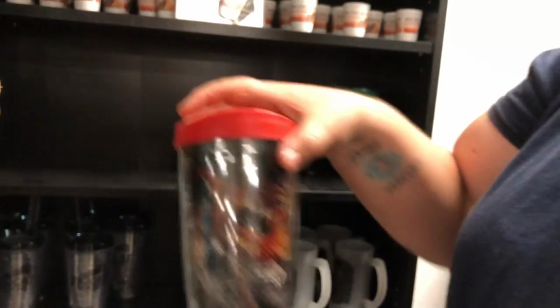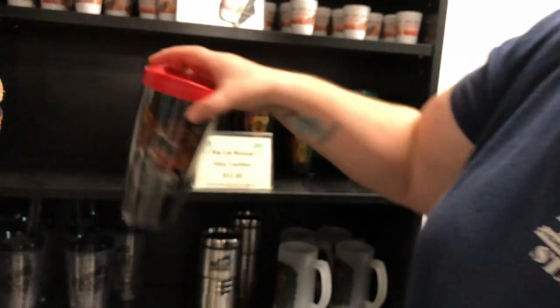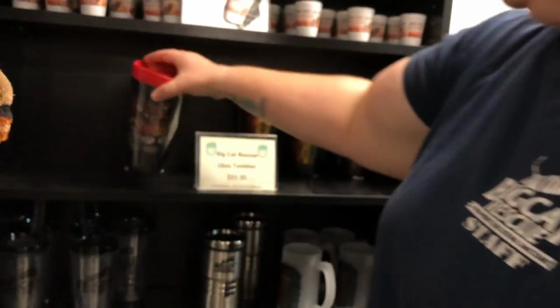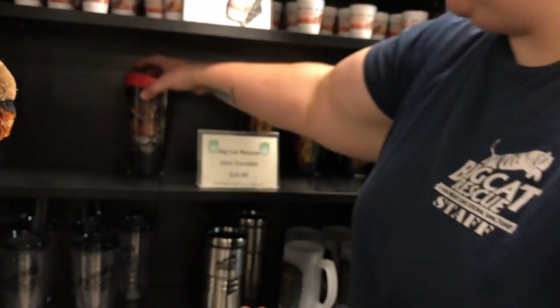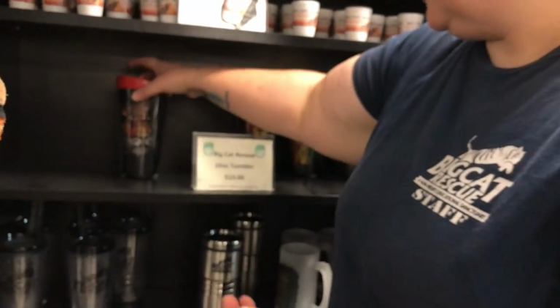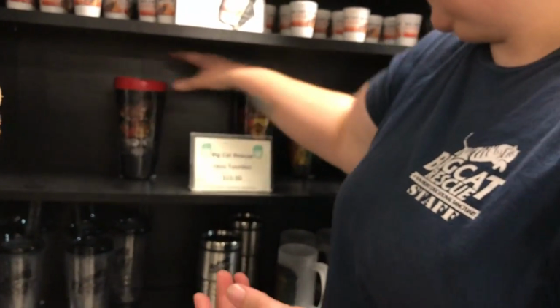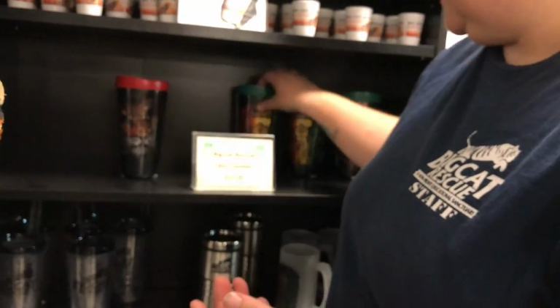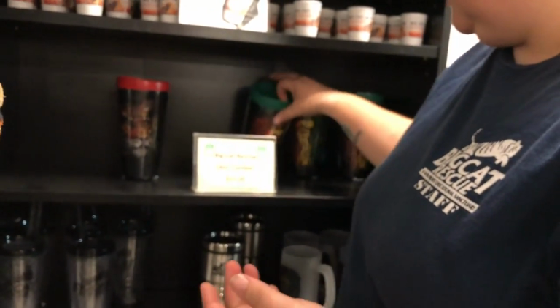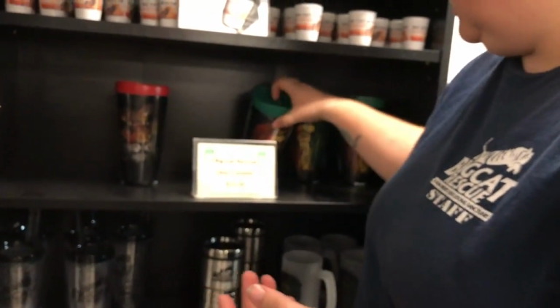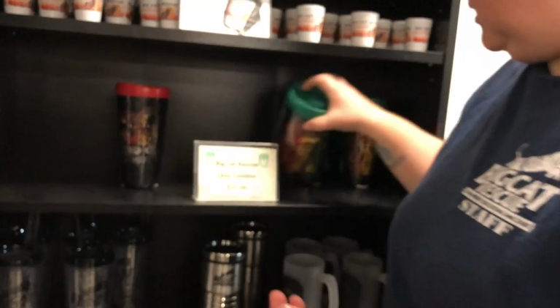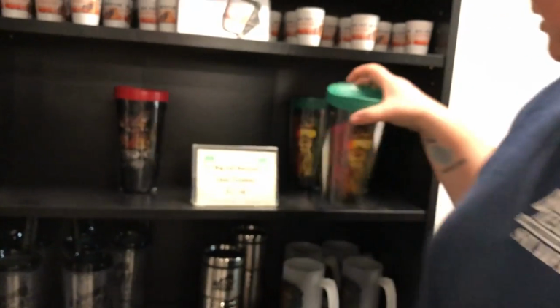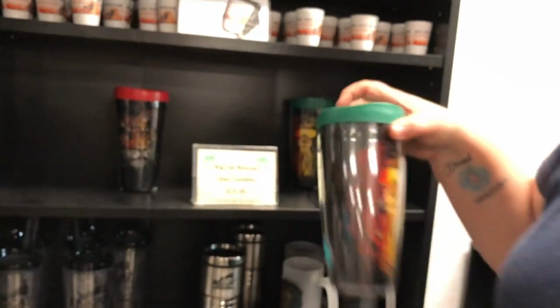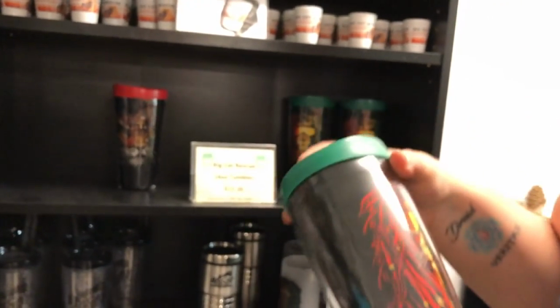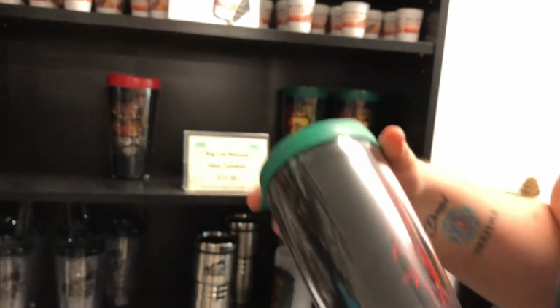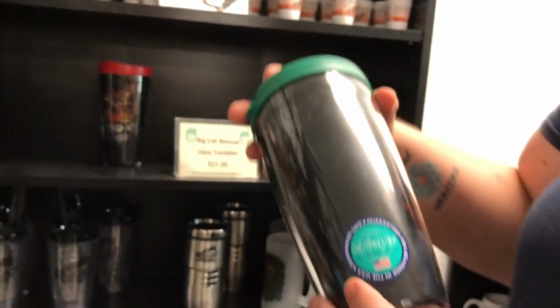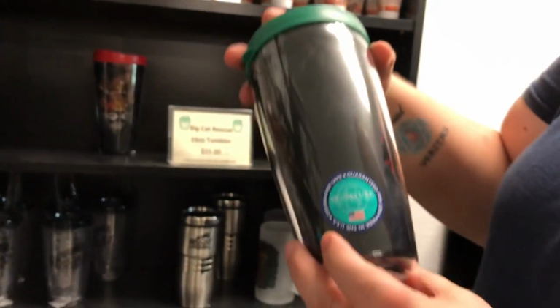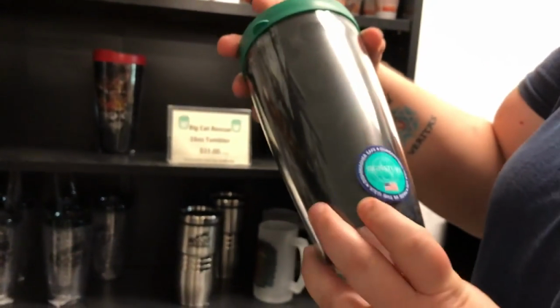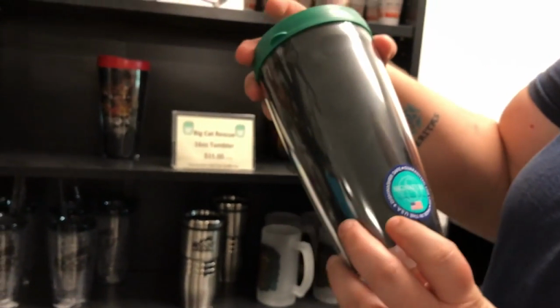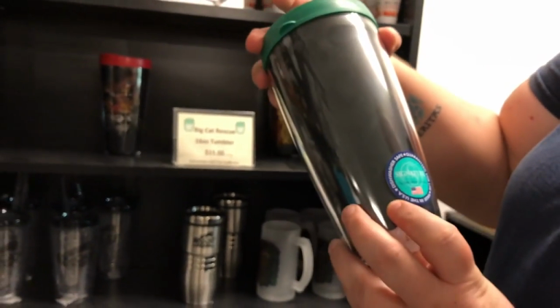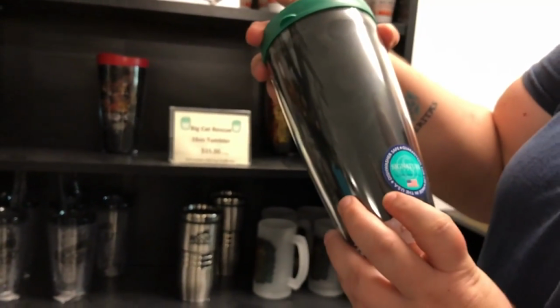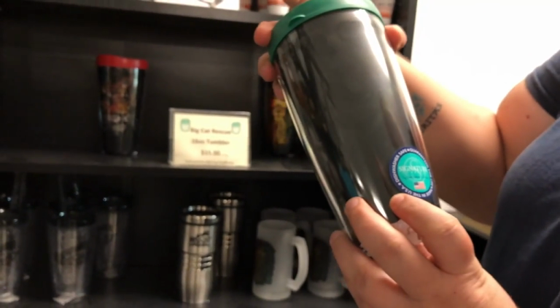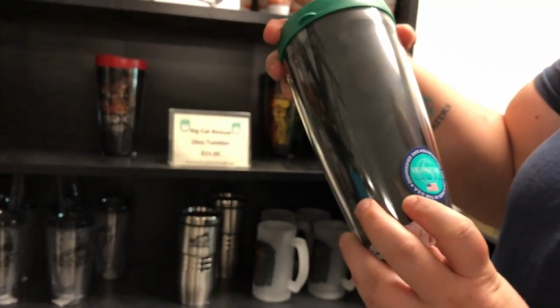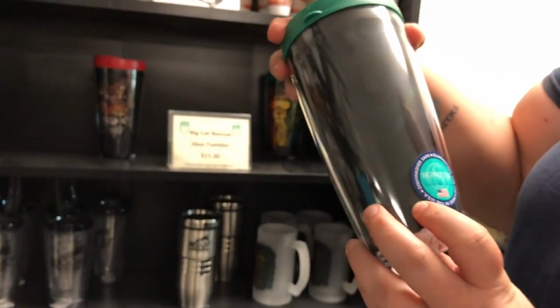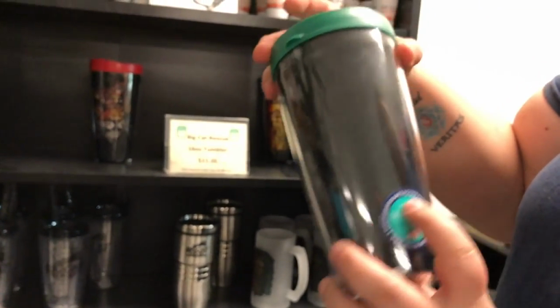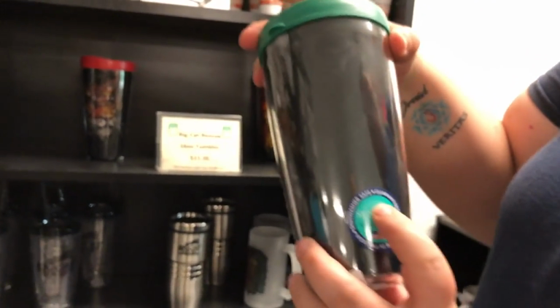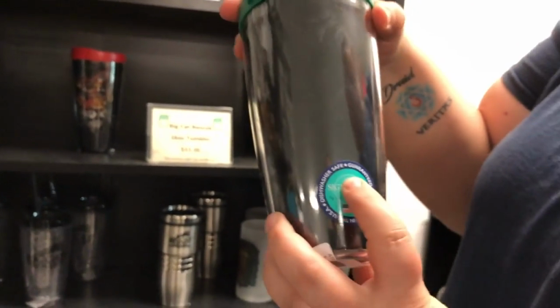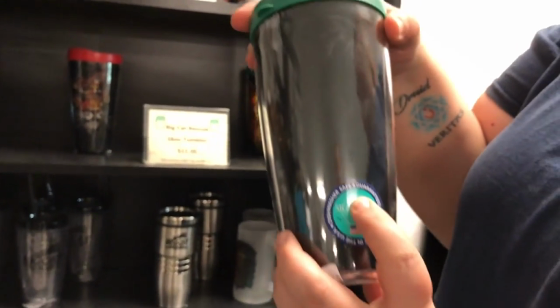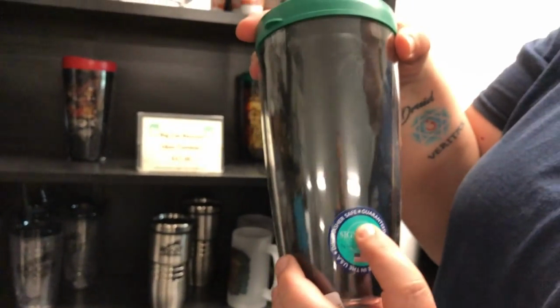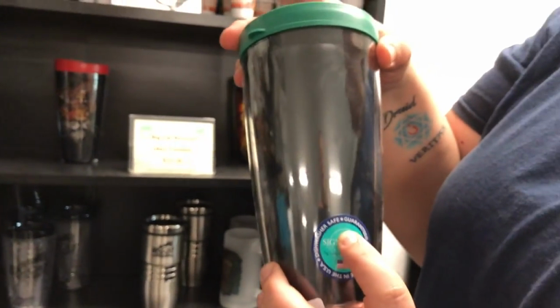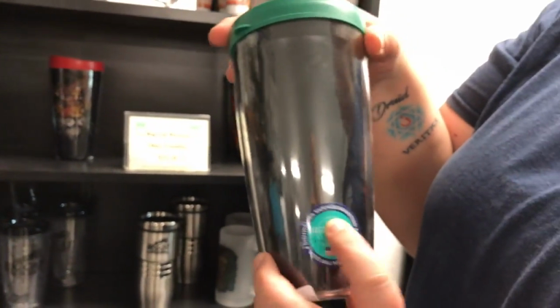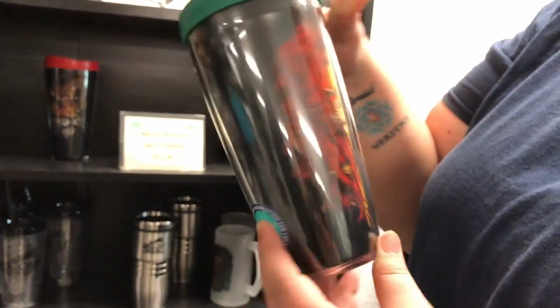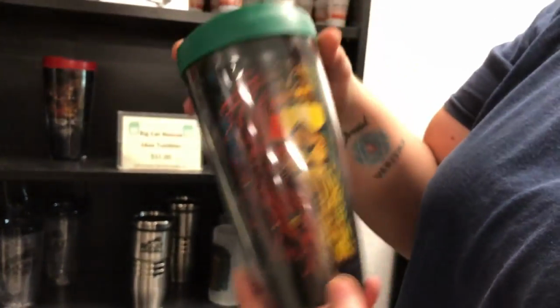Then we also have the Rastalion. Dishwasher safe — it says so right there on the sign.